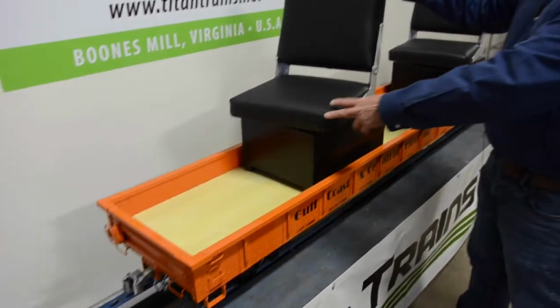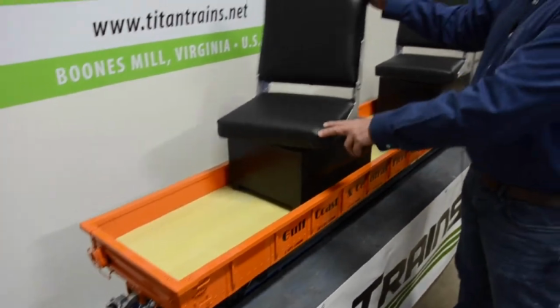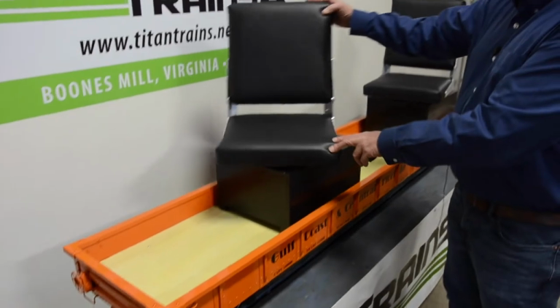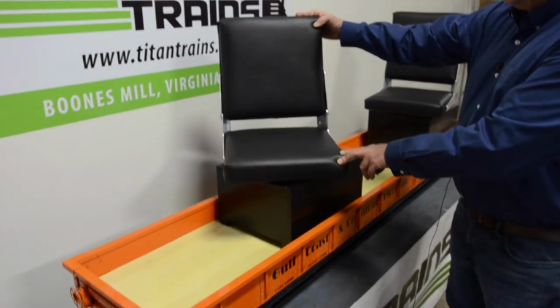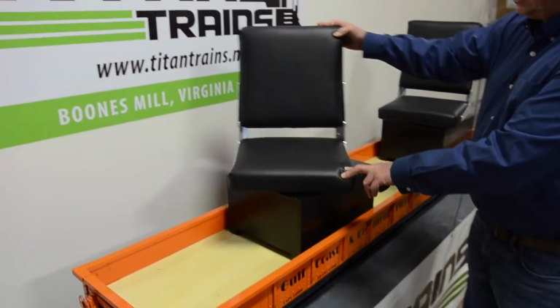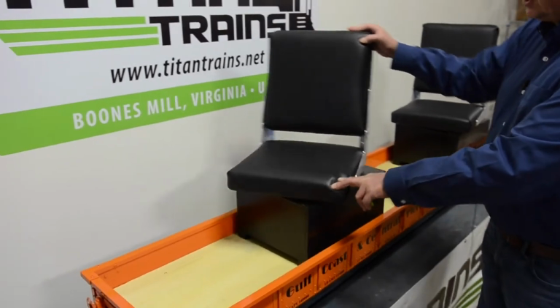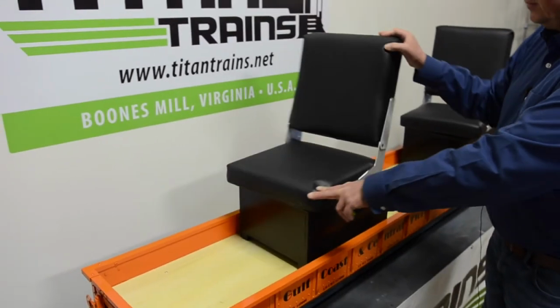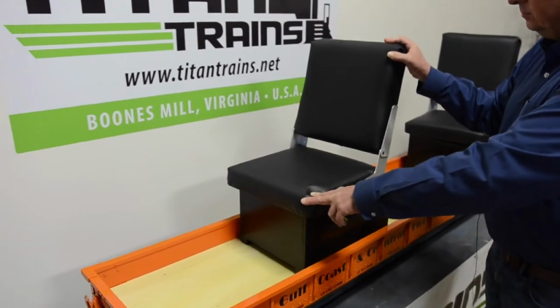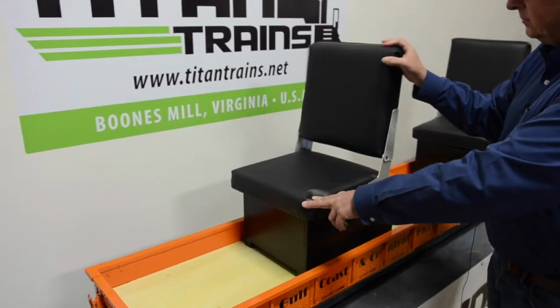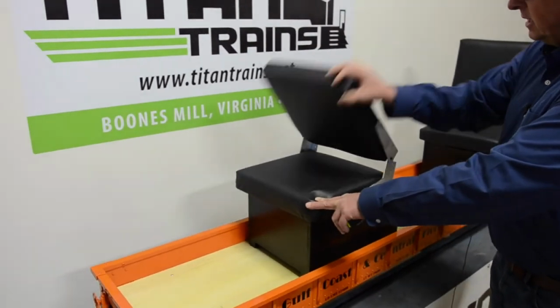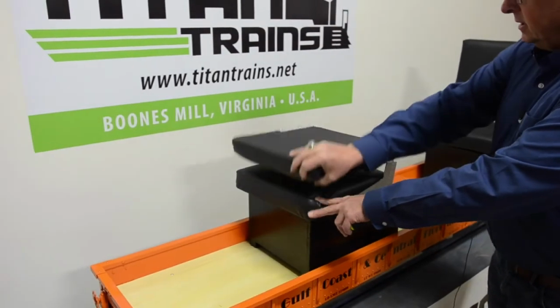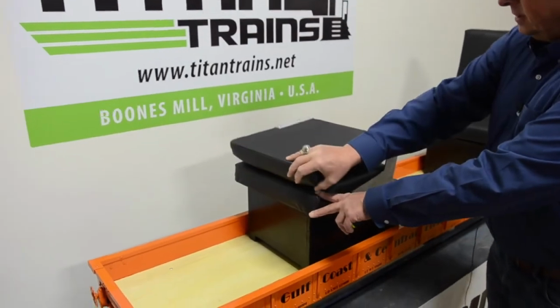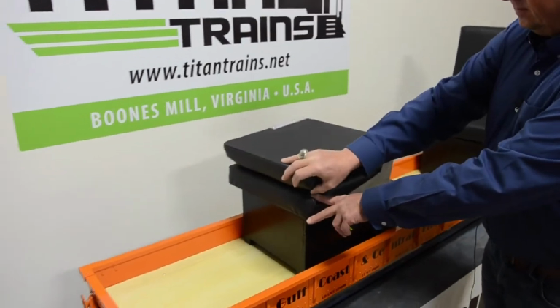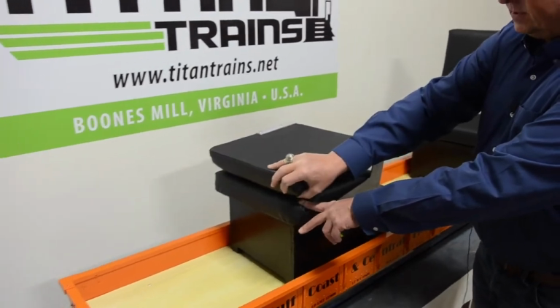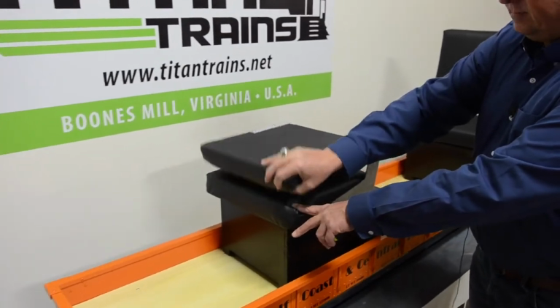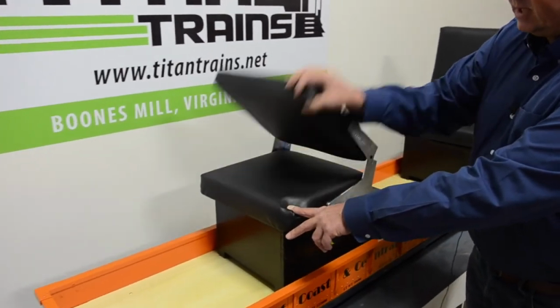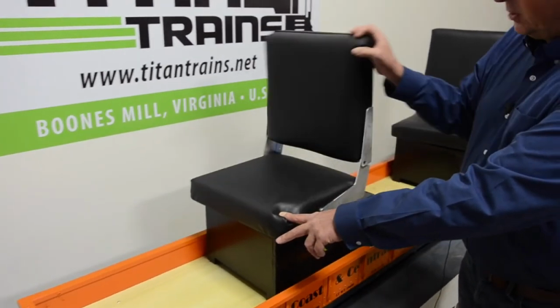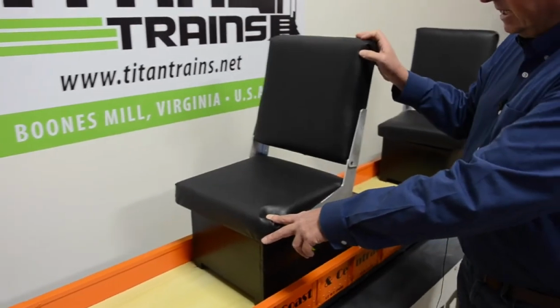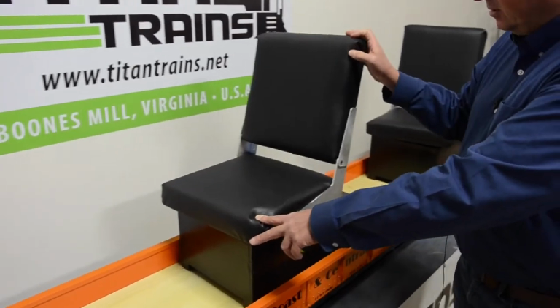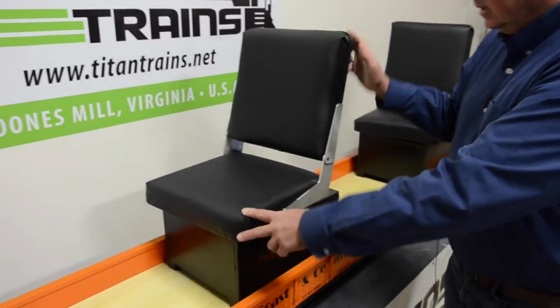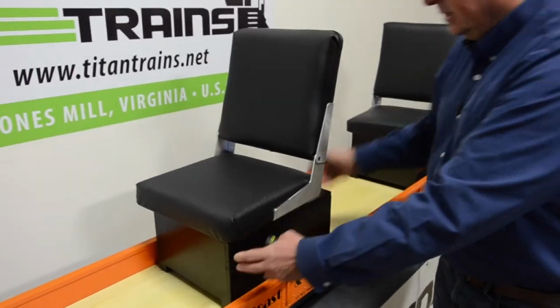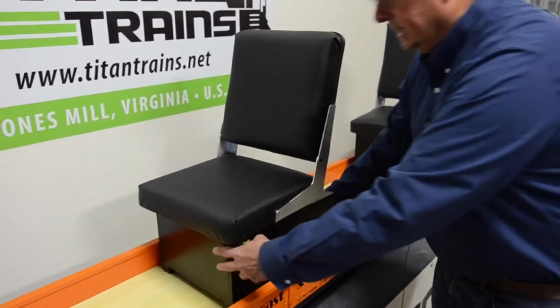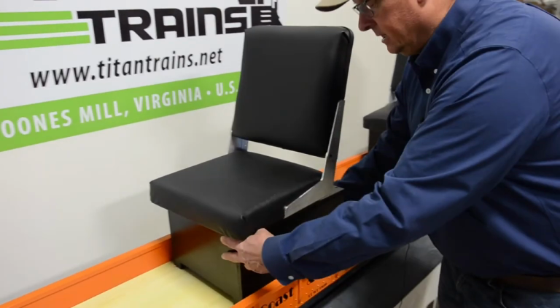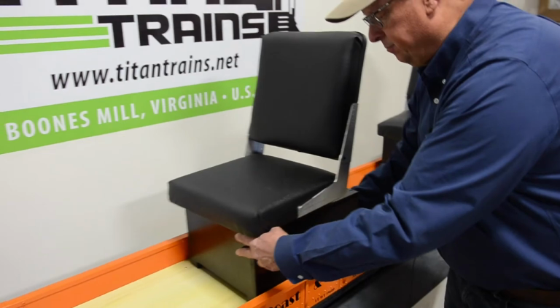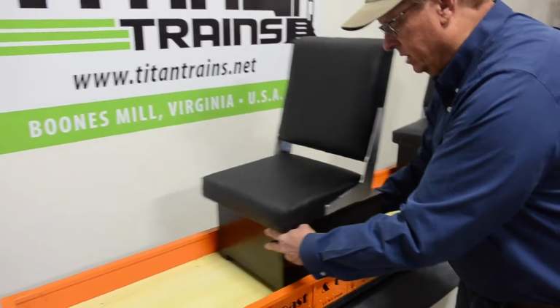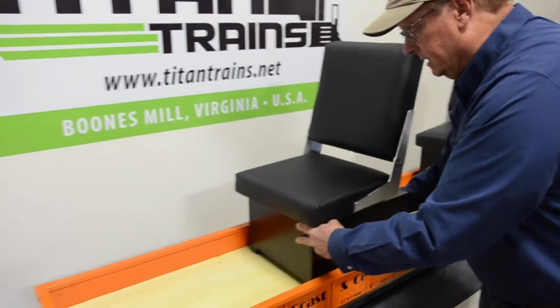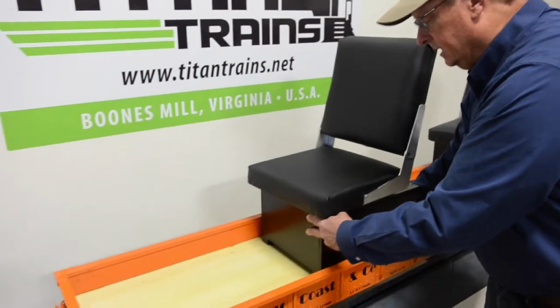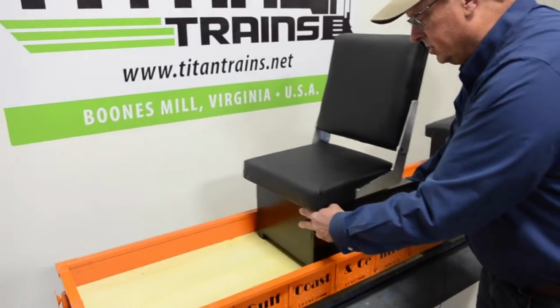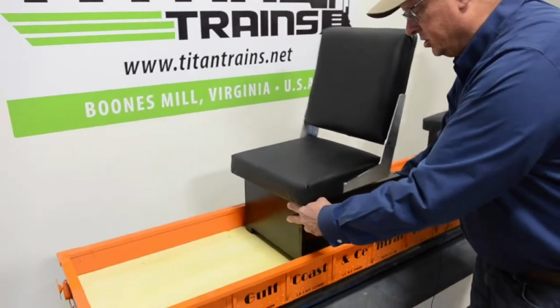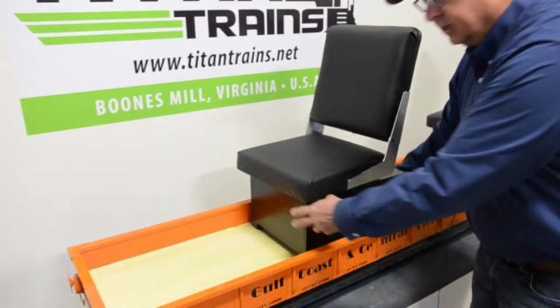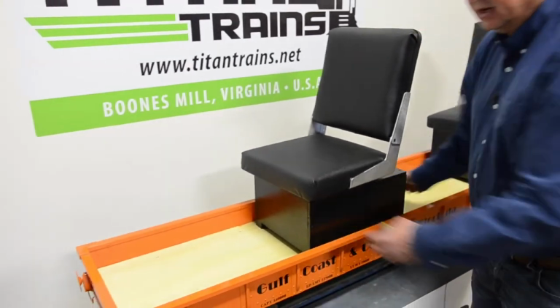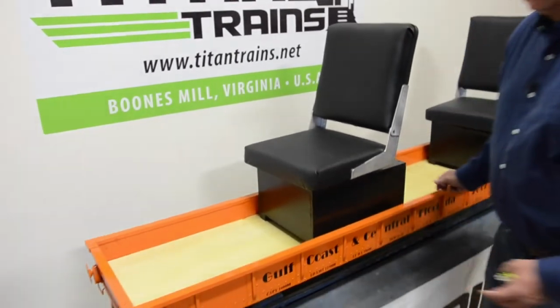The engineer seats swivel, the seat backs fold down, and they can be put into any position that's comfortable.